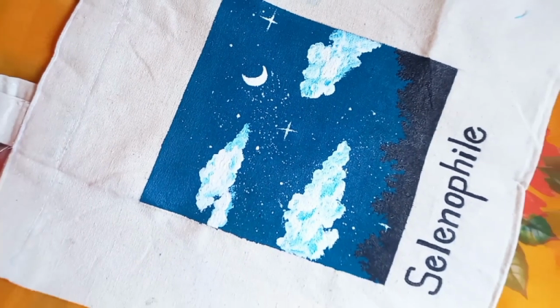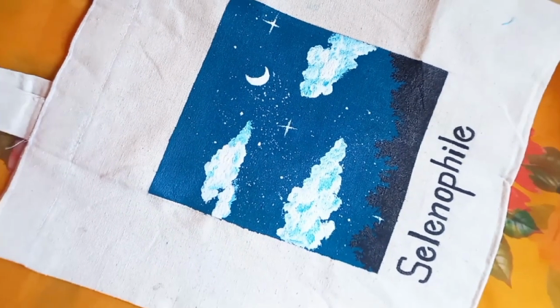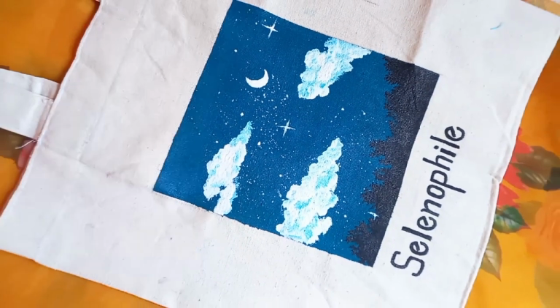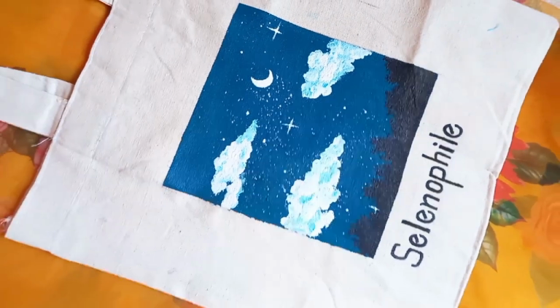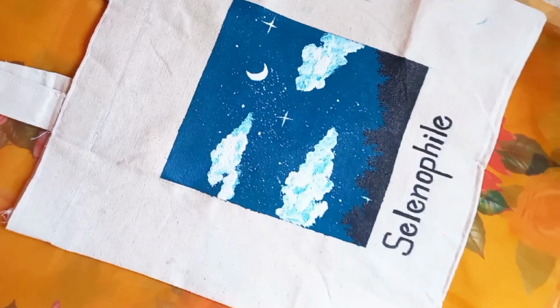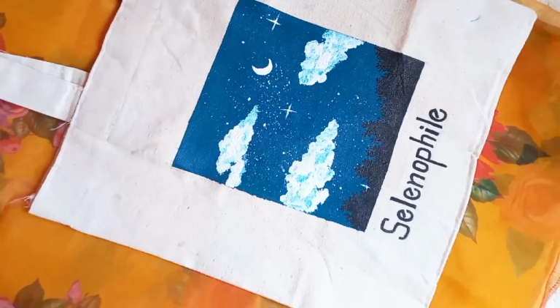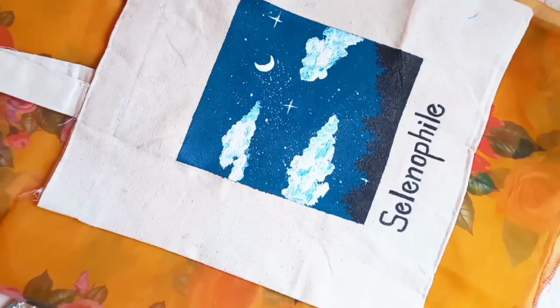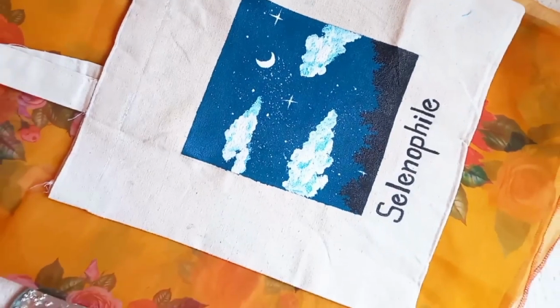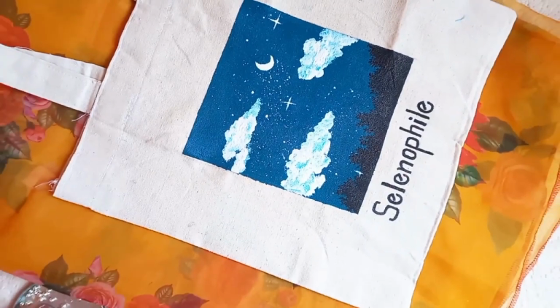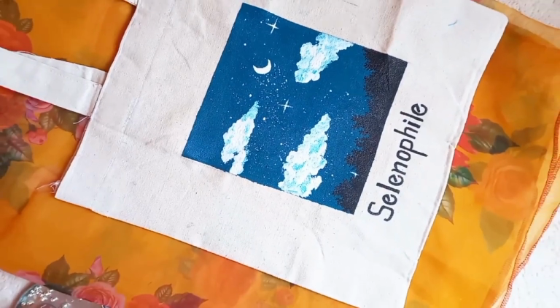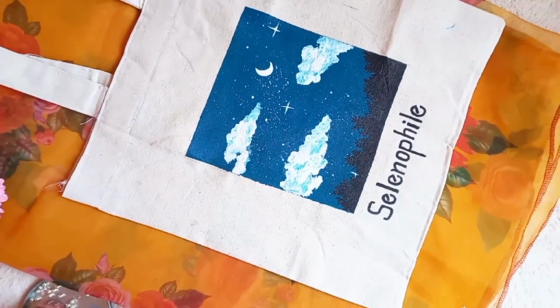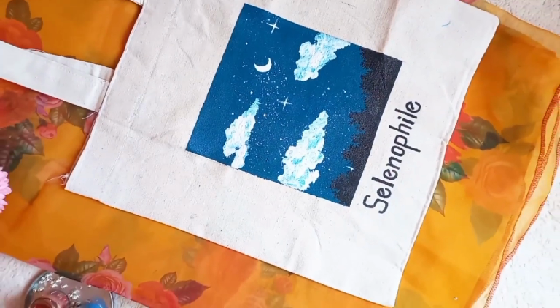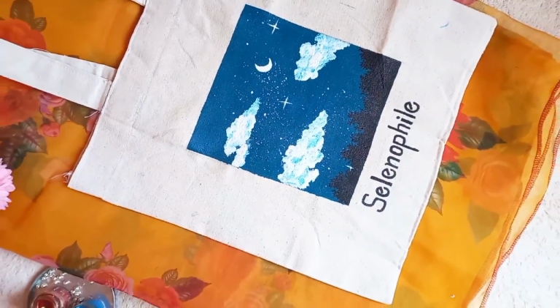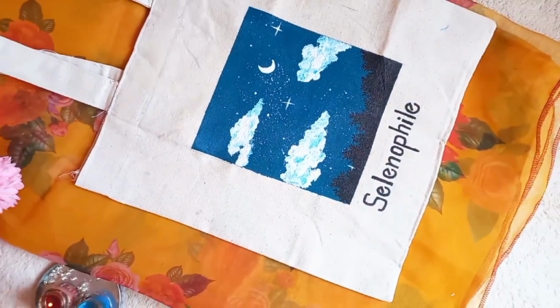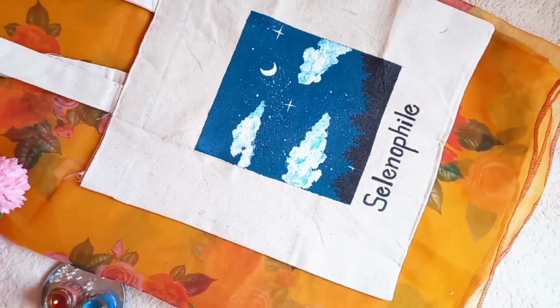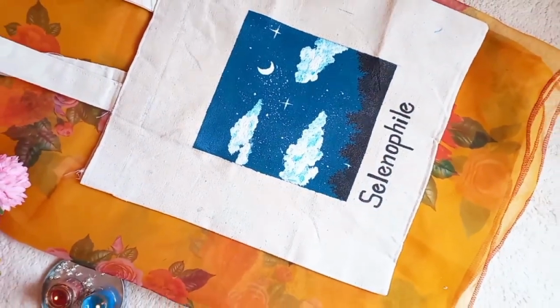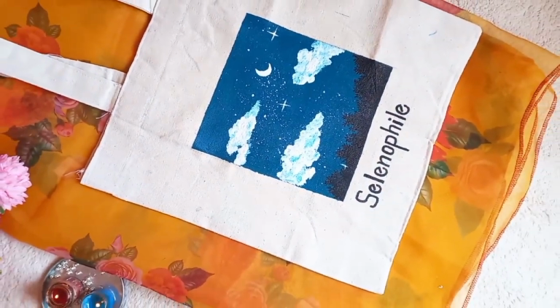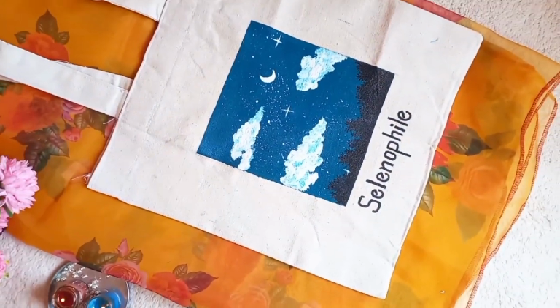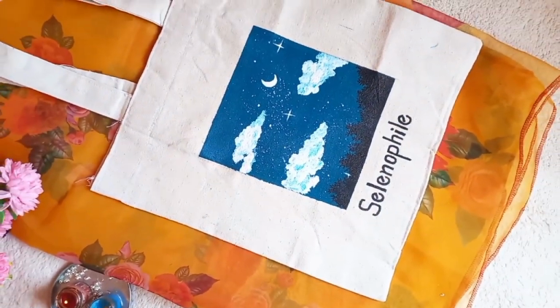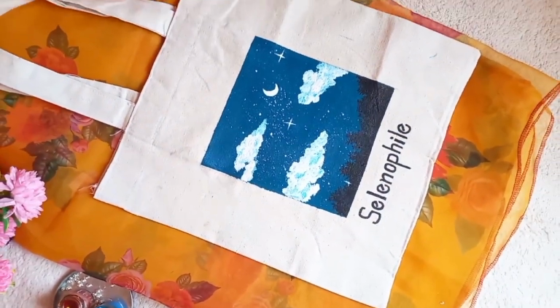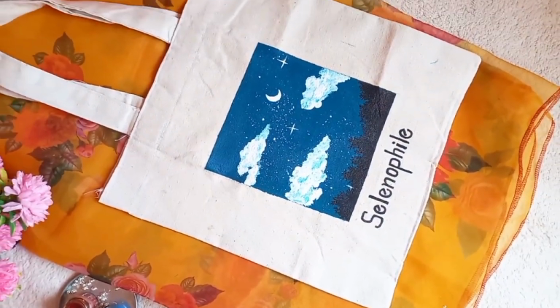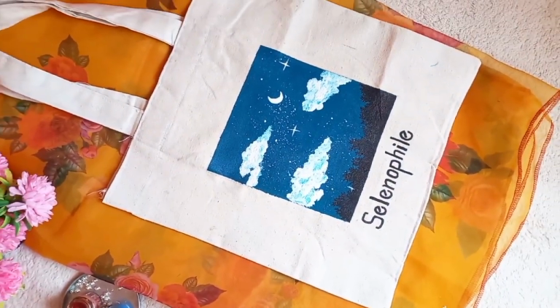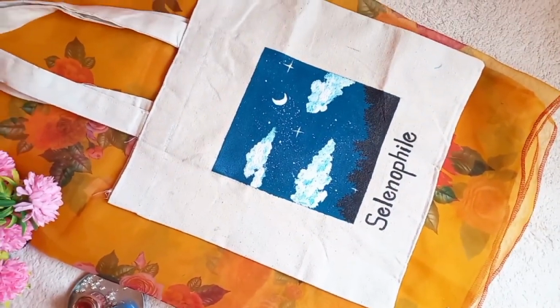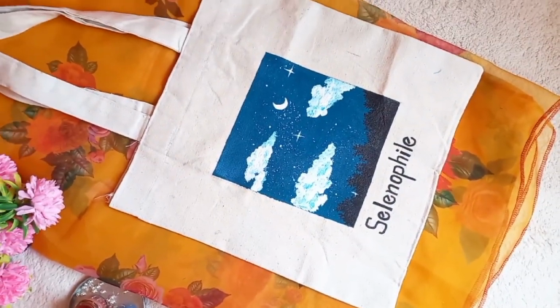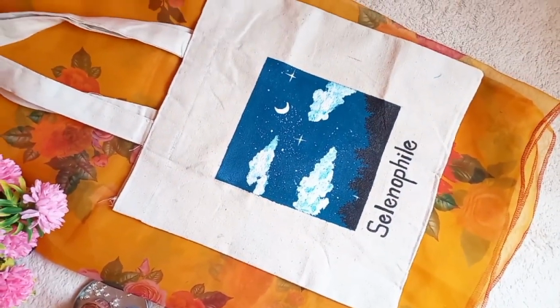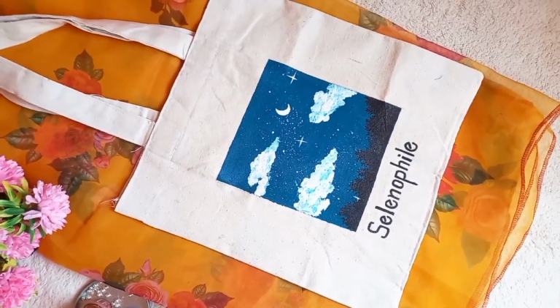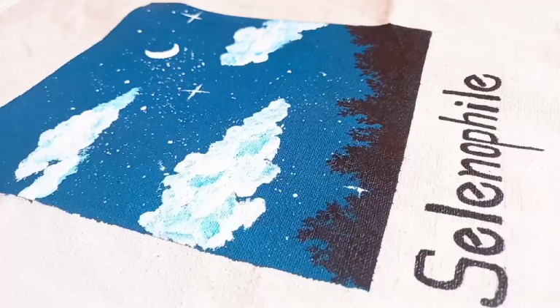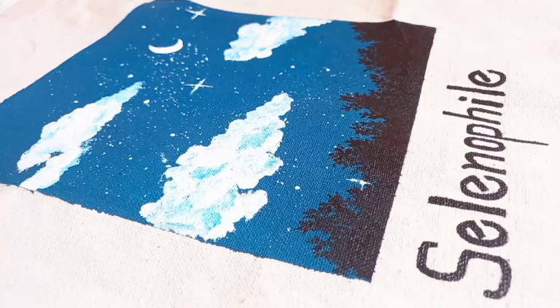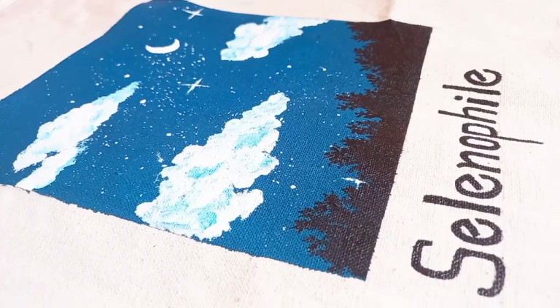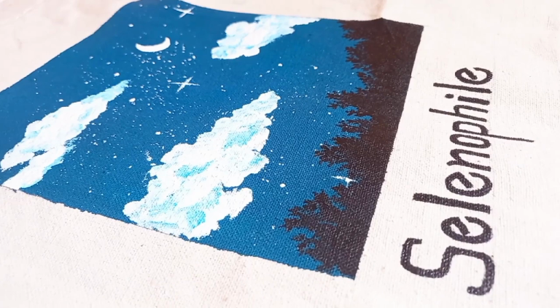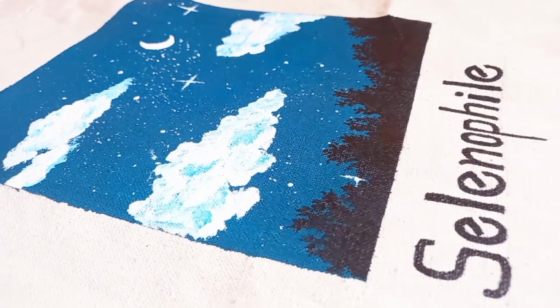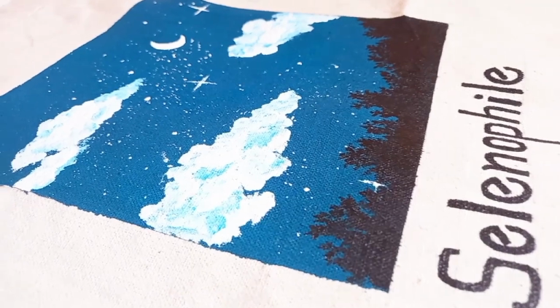Here is the final look, and you can tell me in the comment box how my first canvas painting looks.